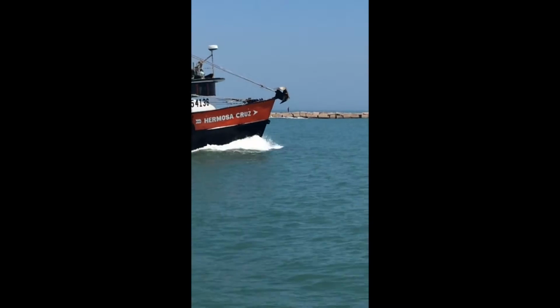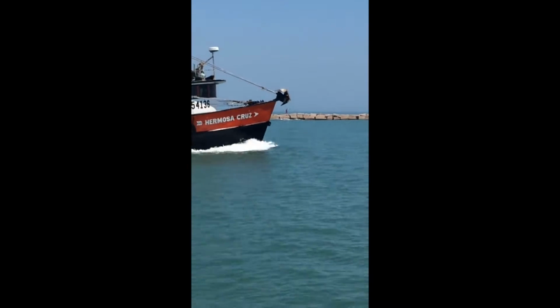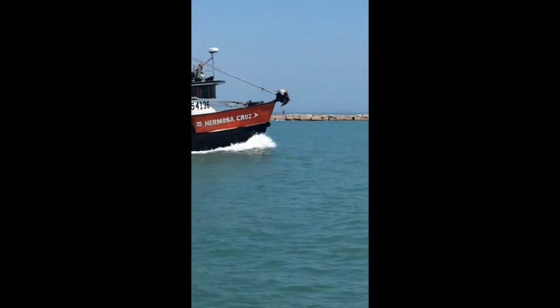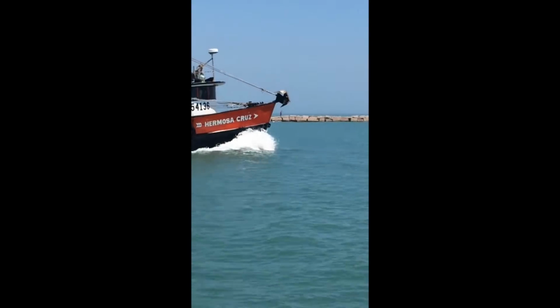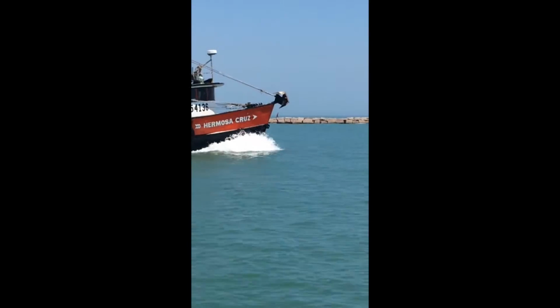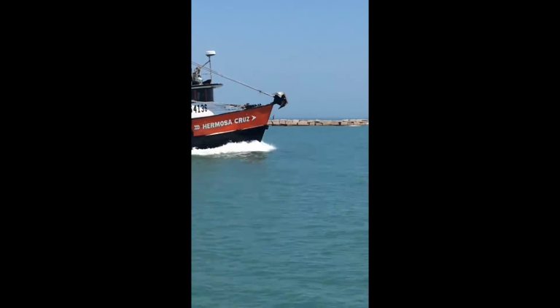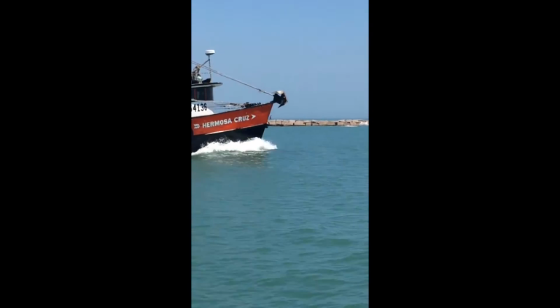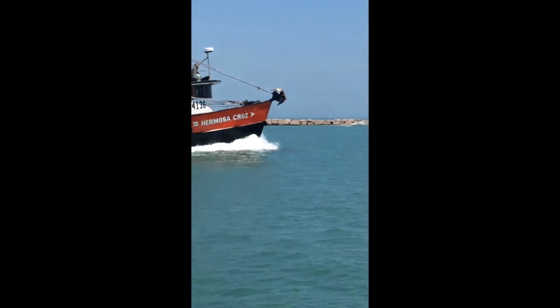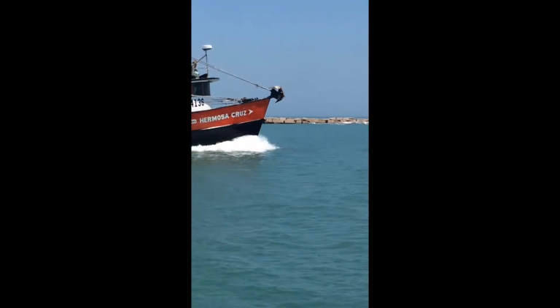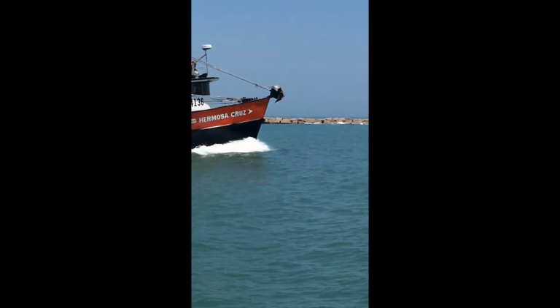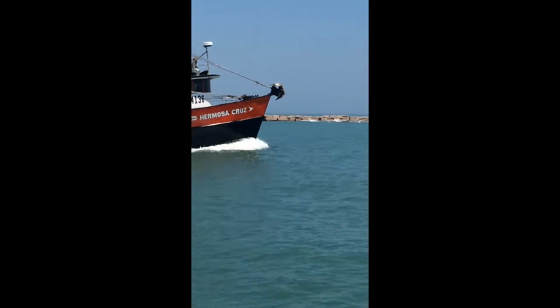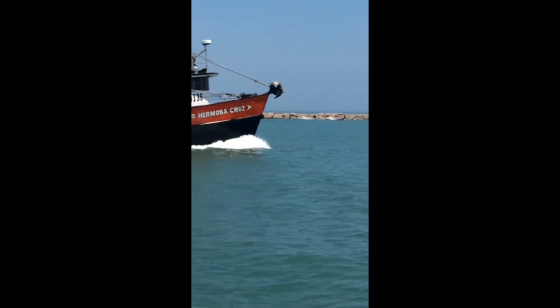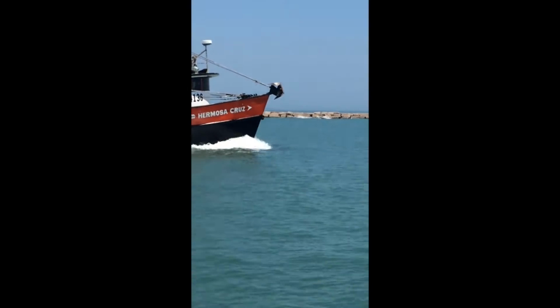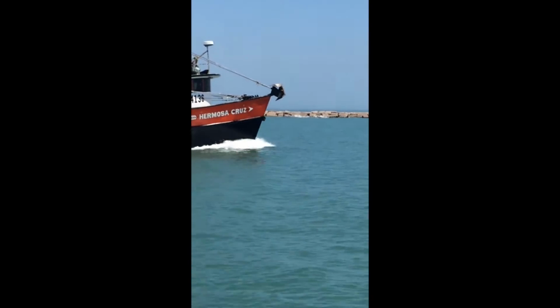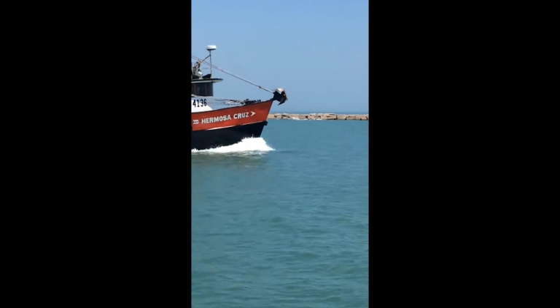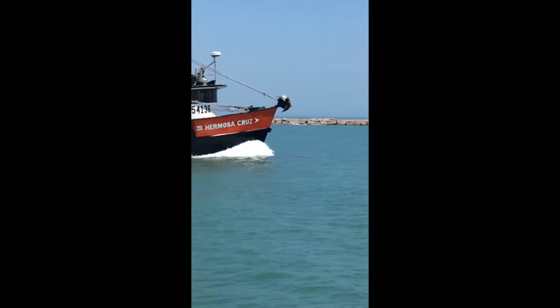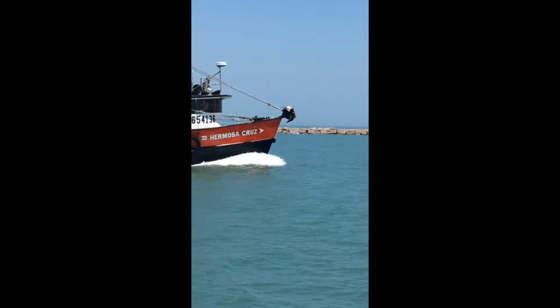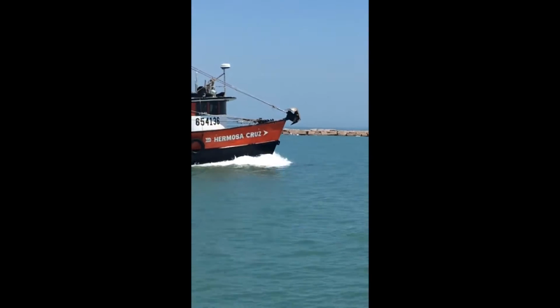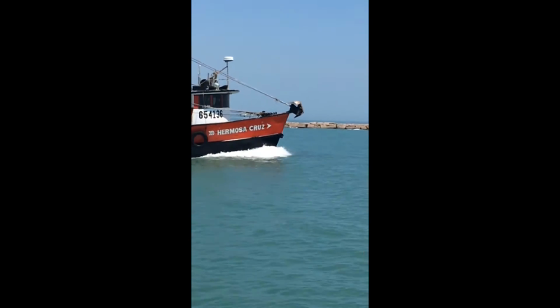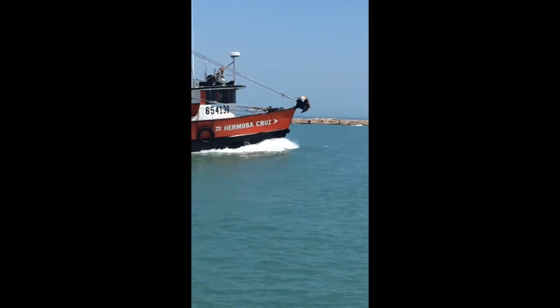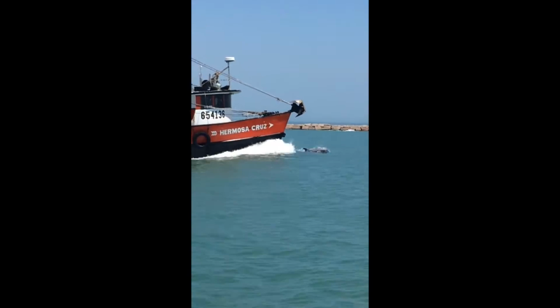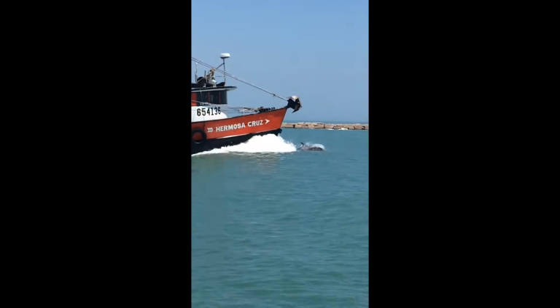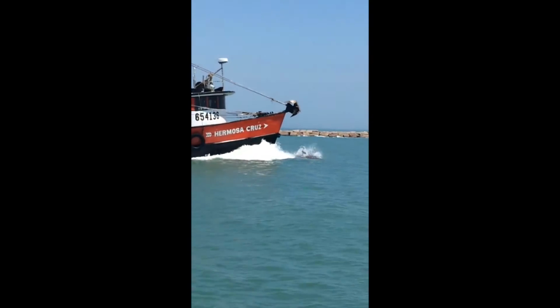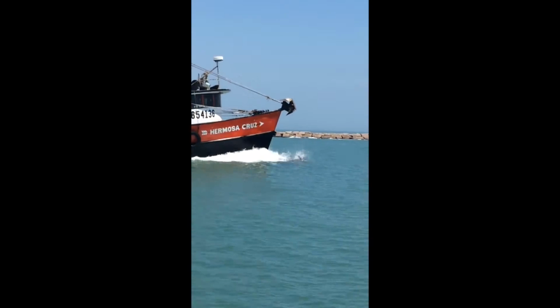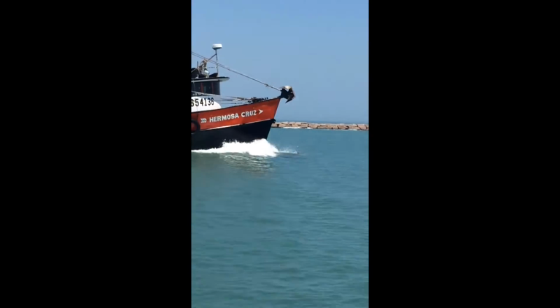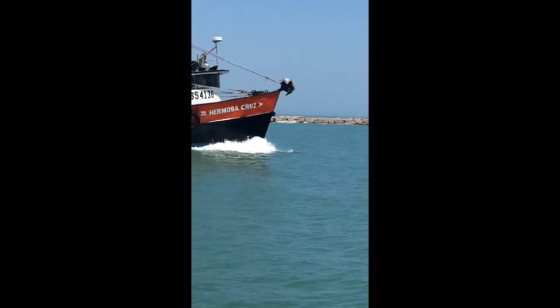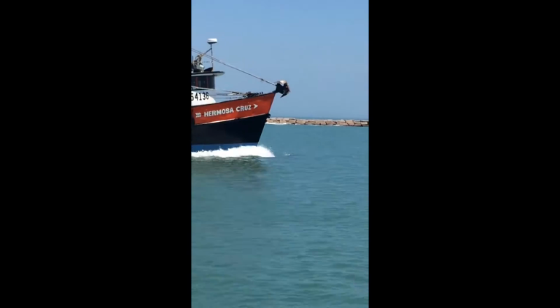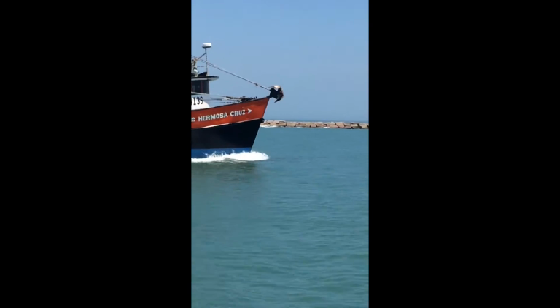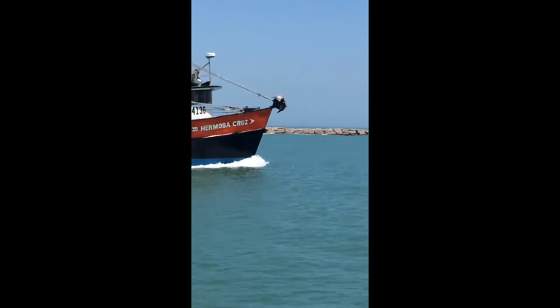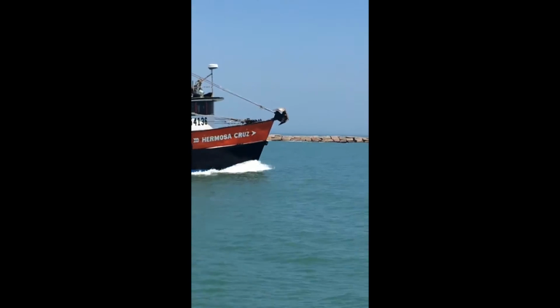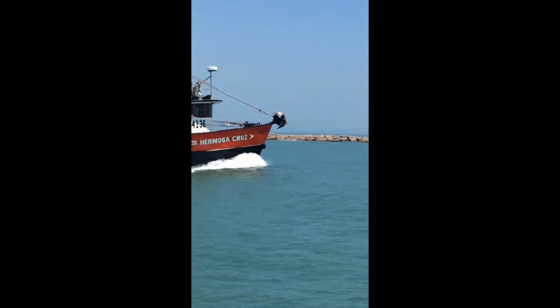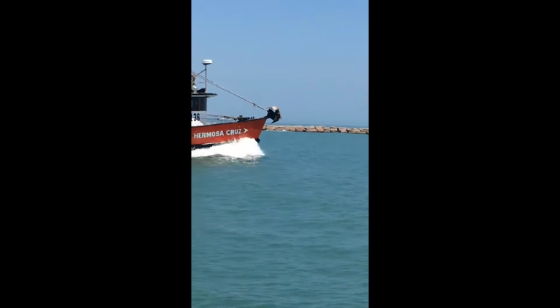Yep, I think we have three, maybe four dolphins swimming on the front of the shrimp boat. There they go. That's so cool!